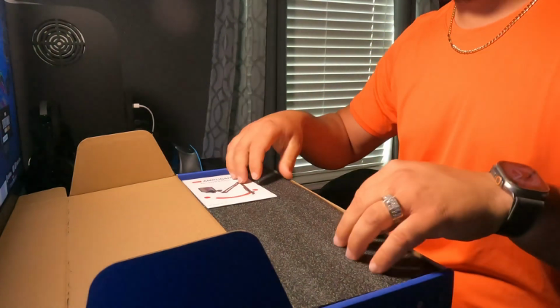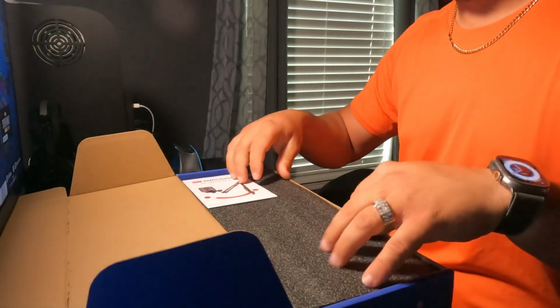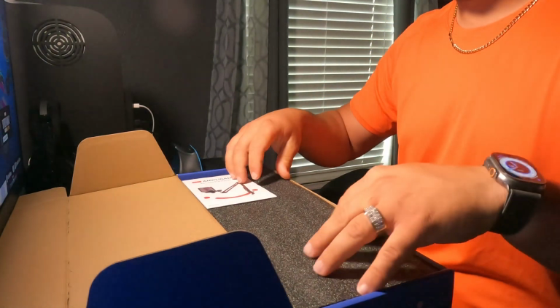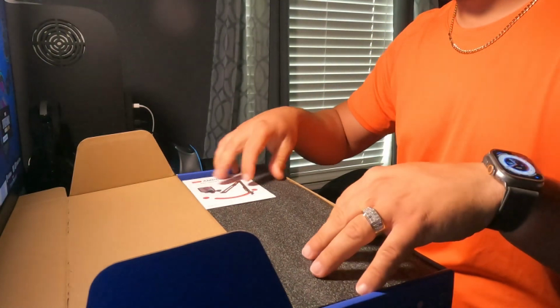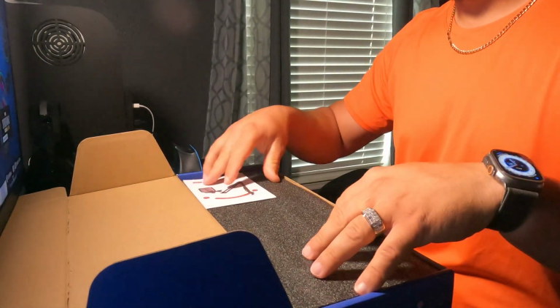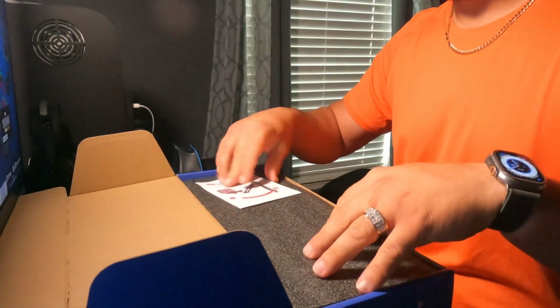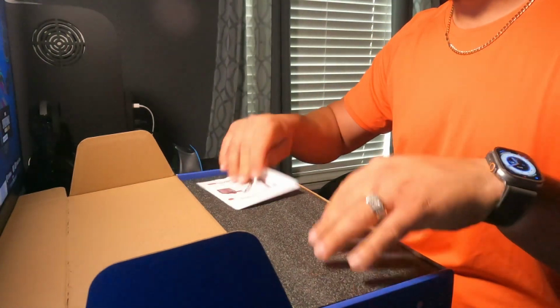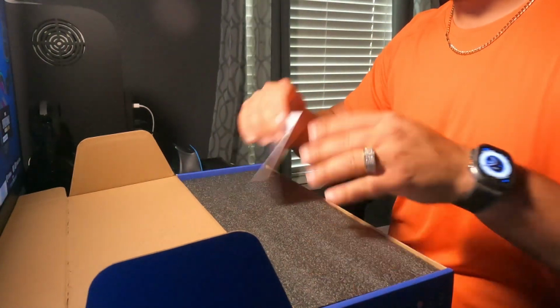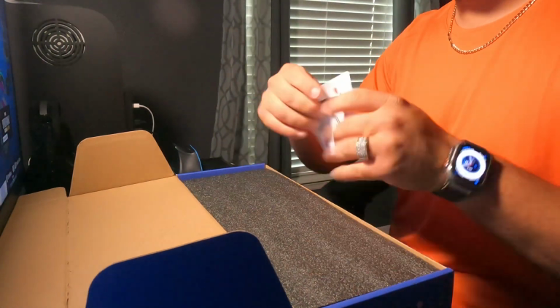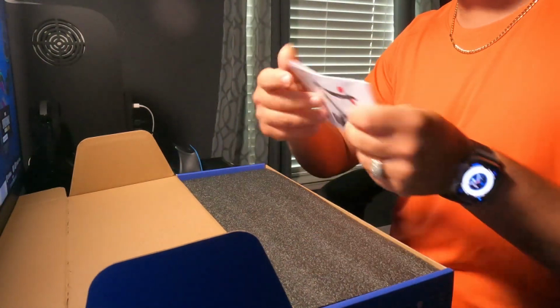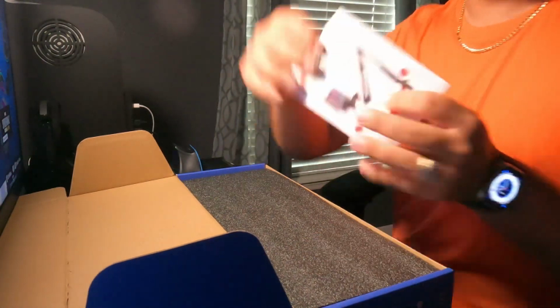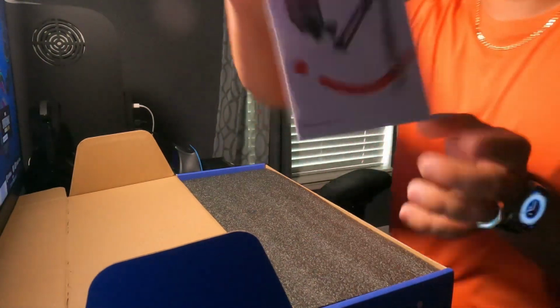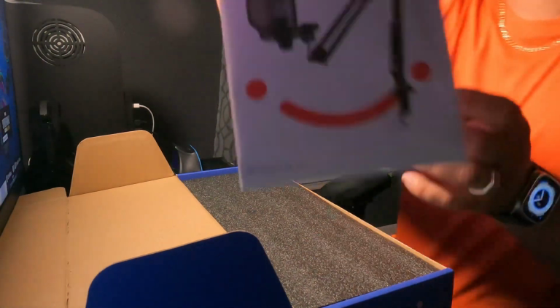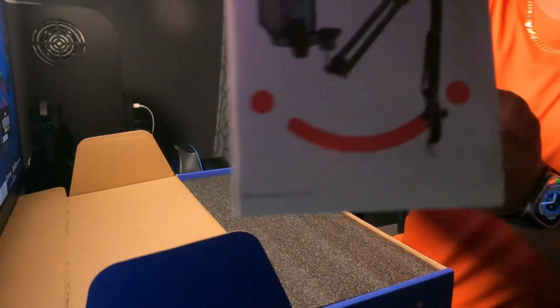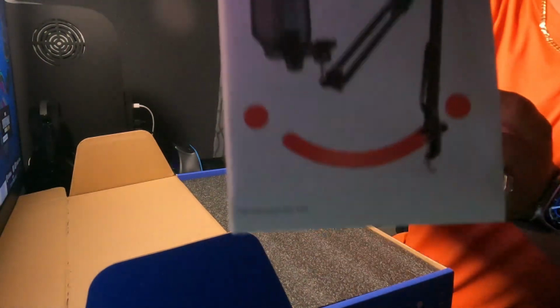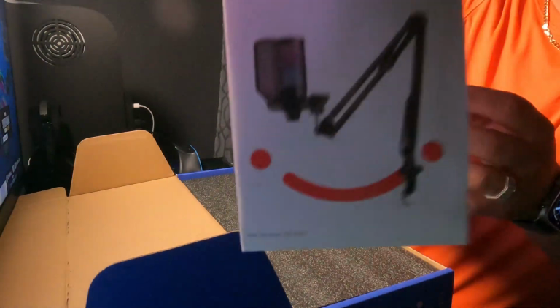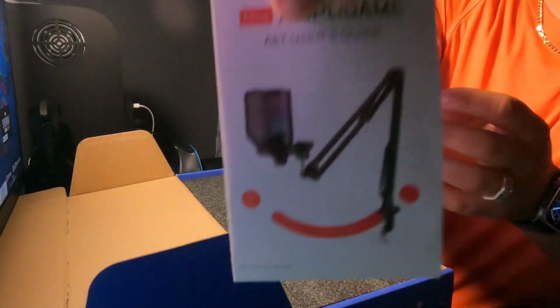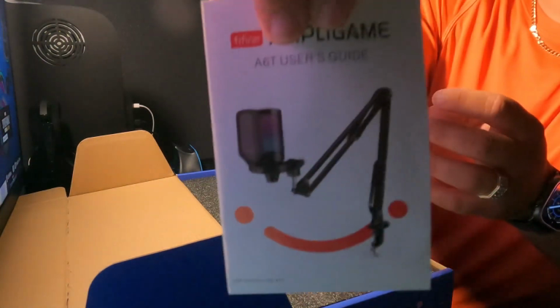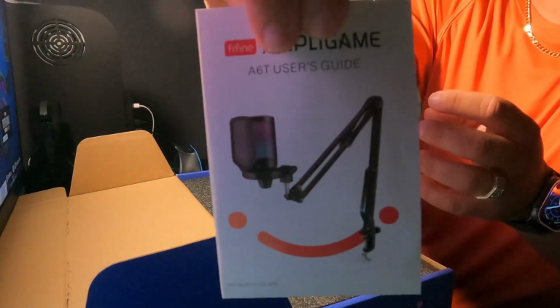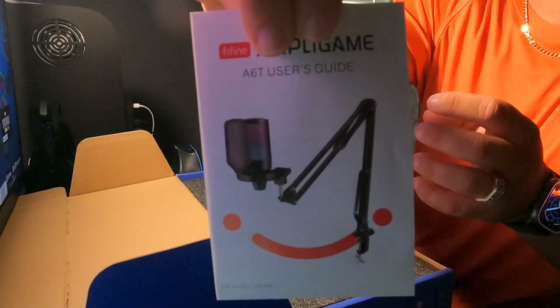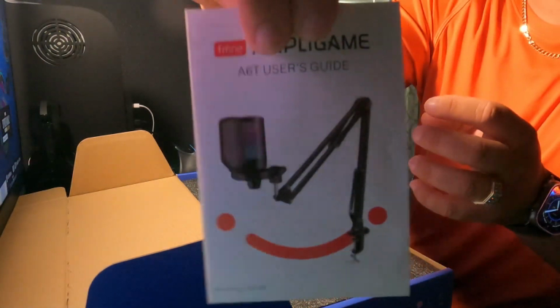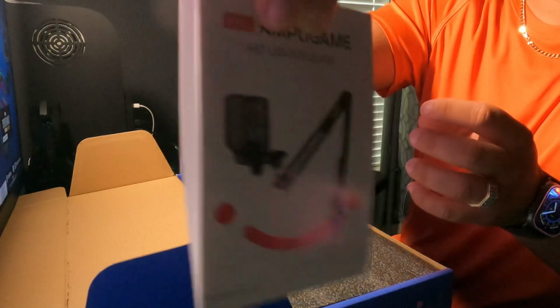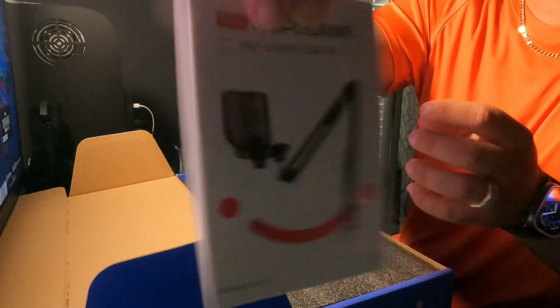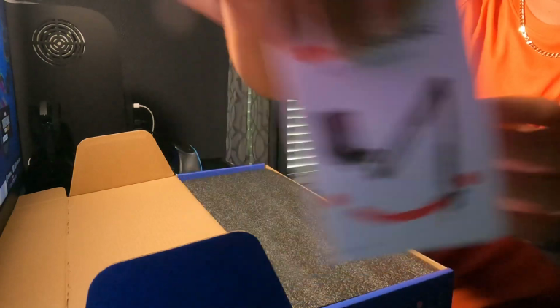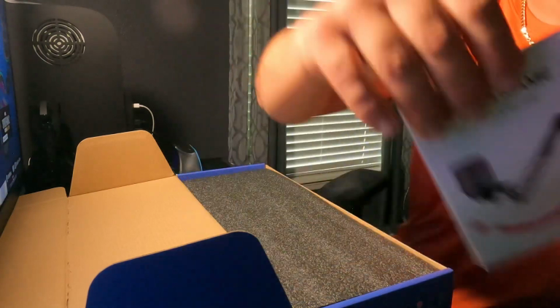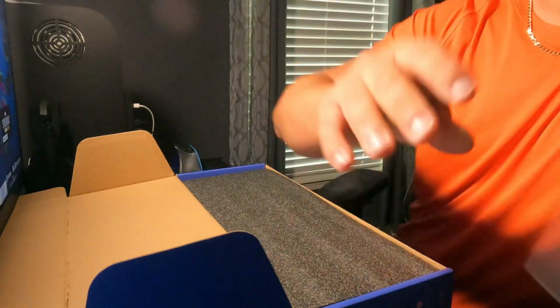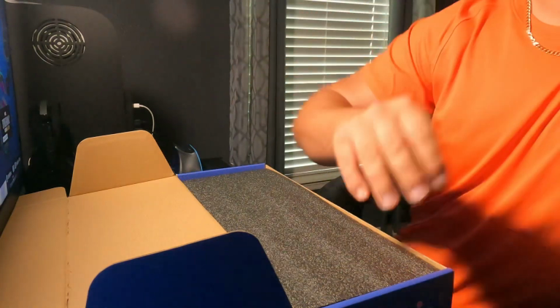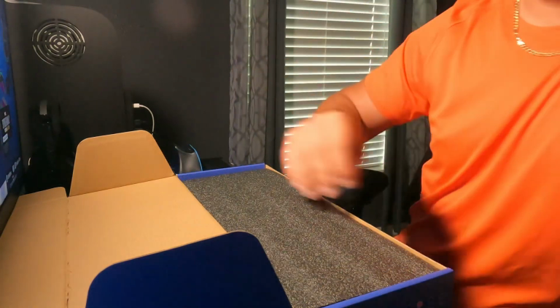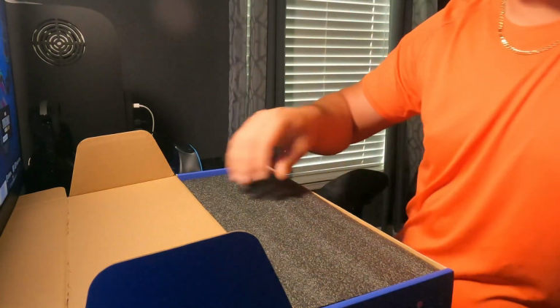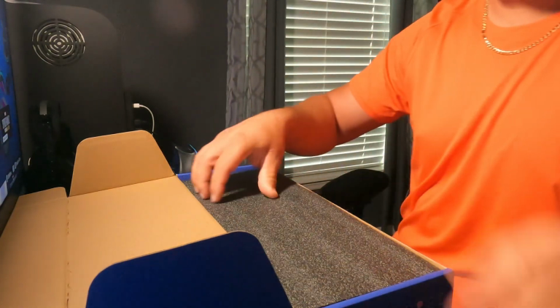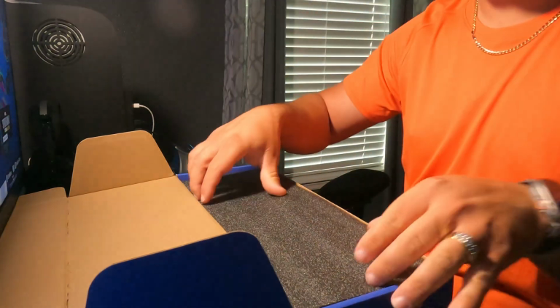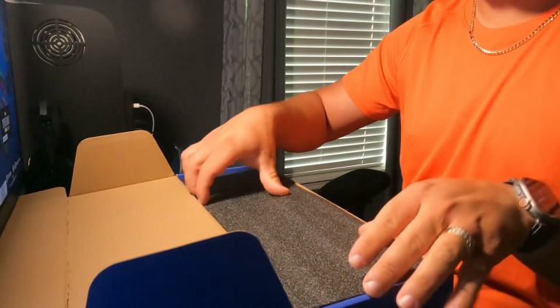Packaging was good. Instructions were pretty decent. That's a construction manual right there.